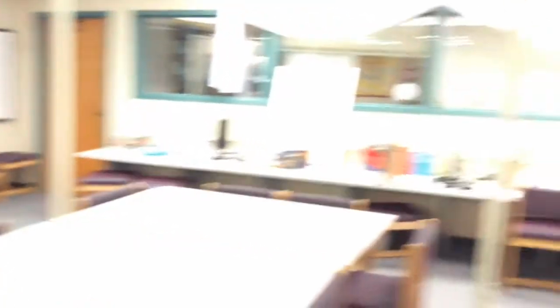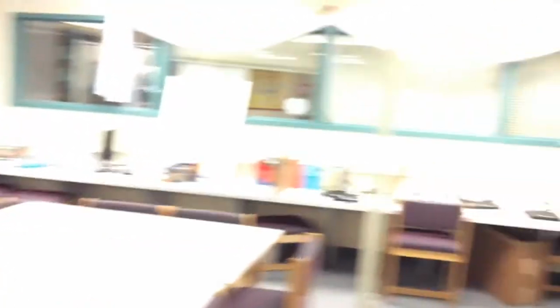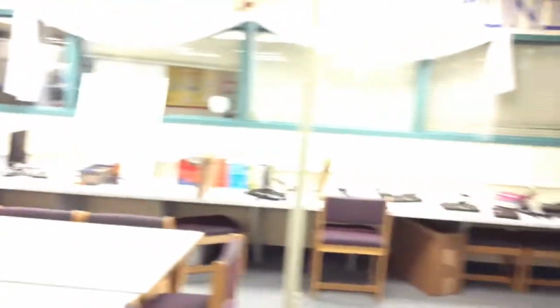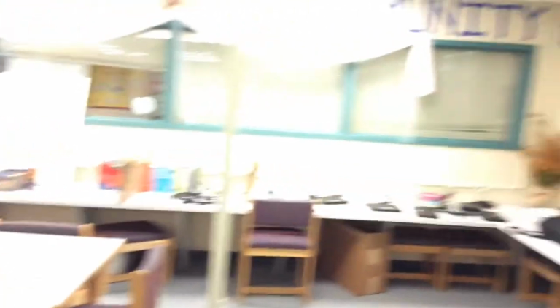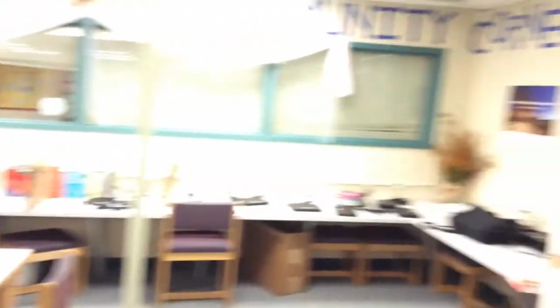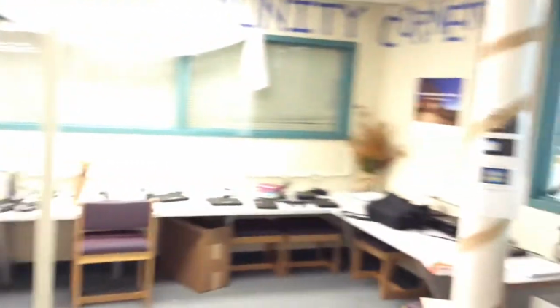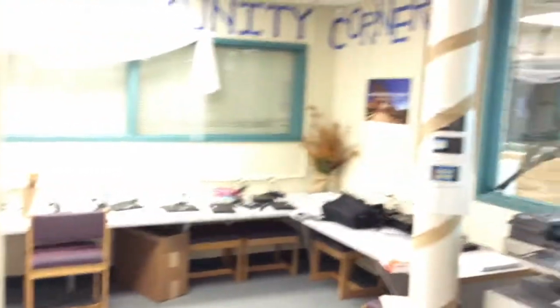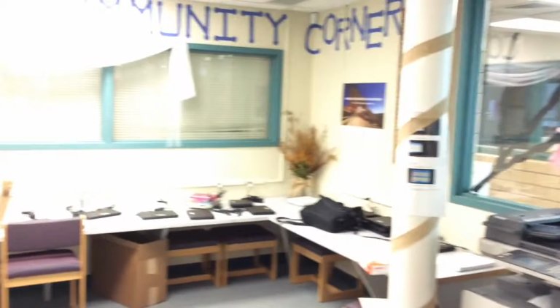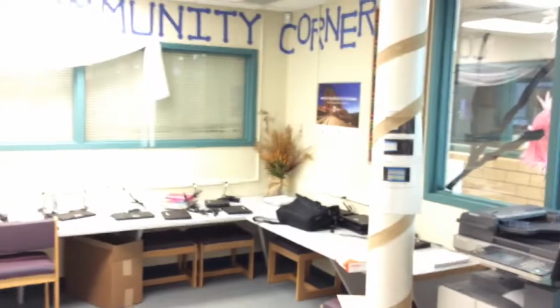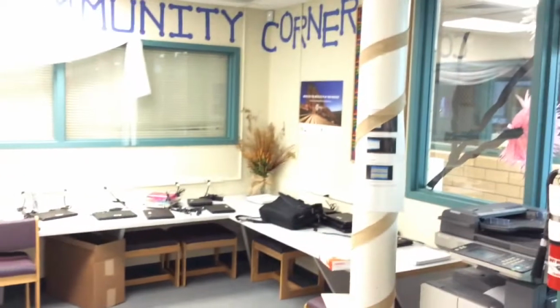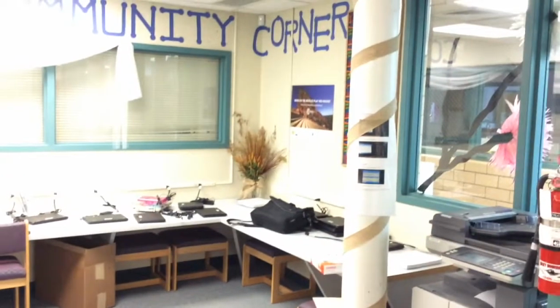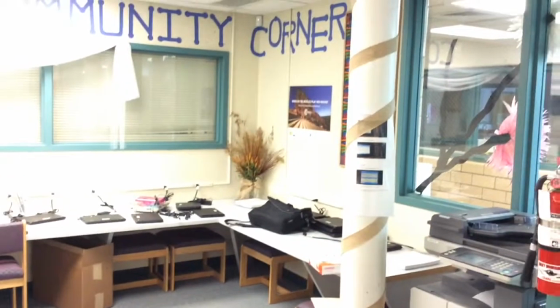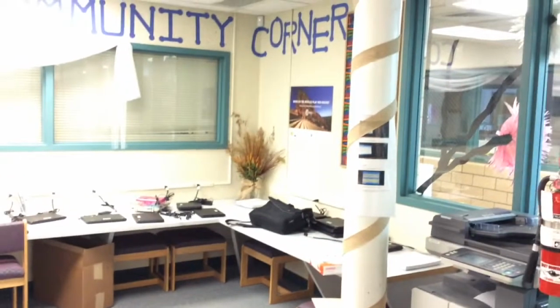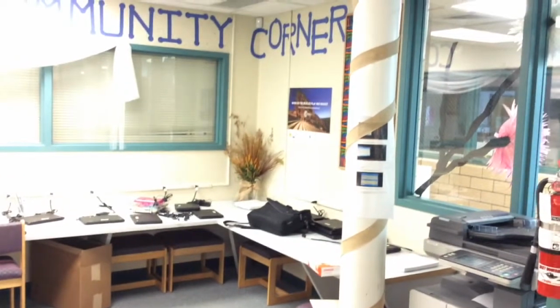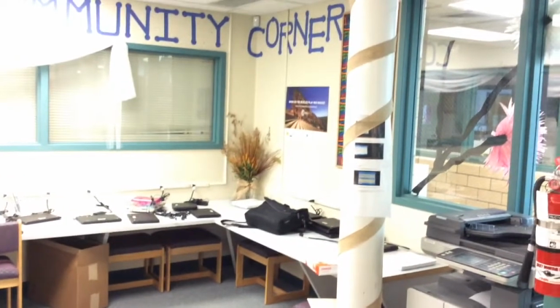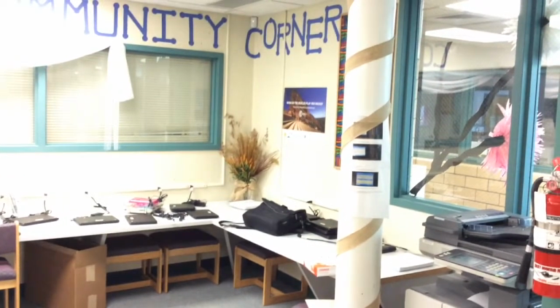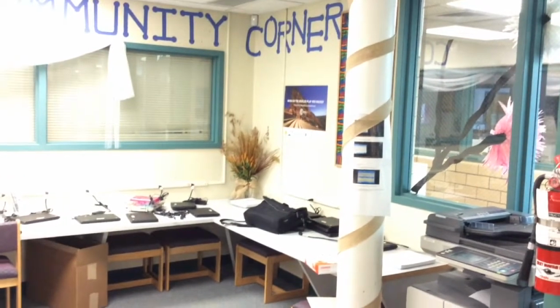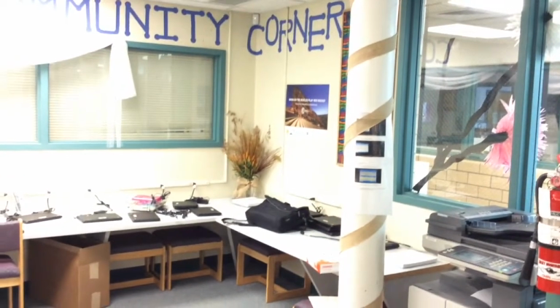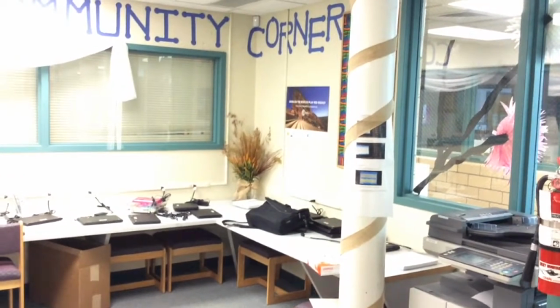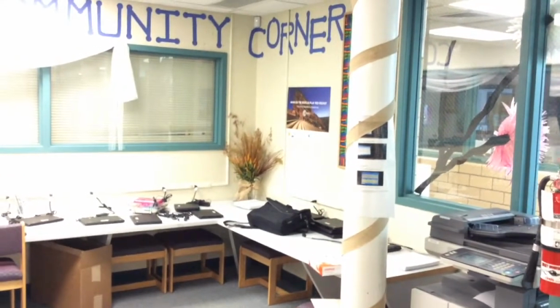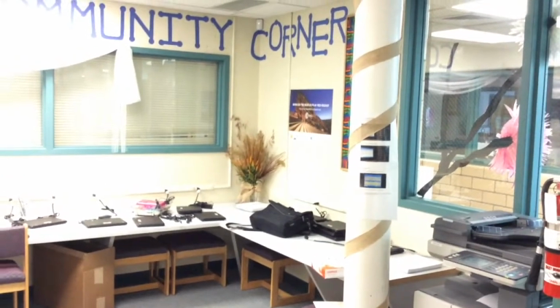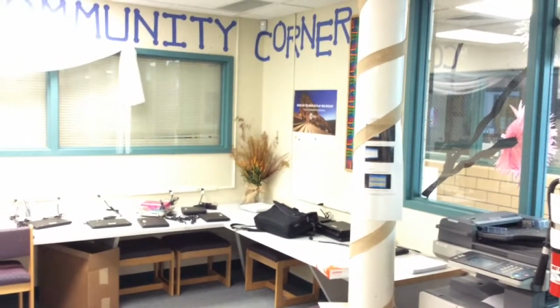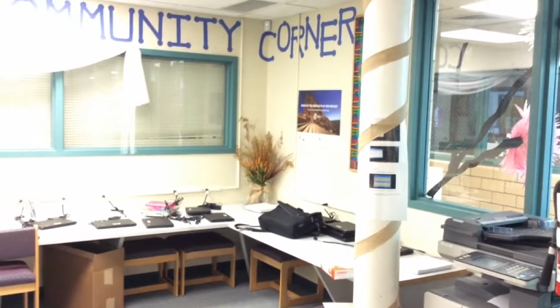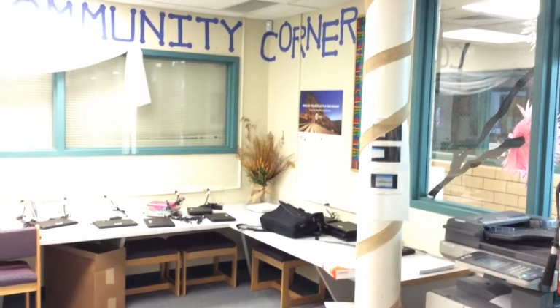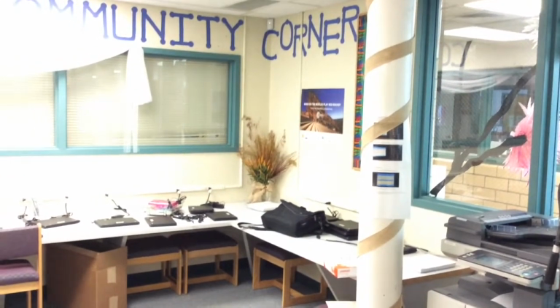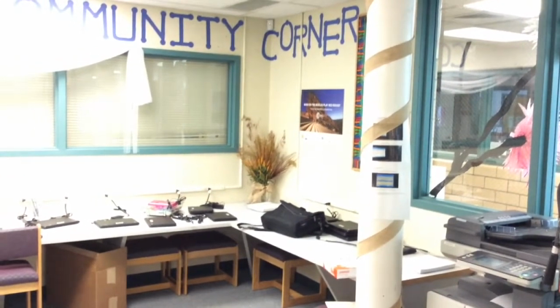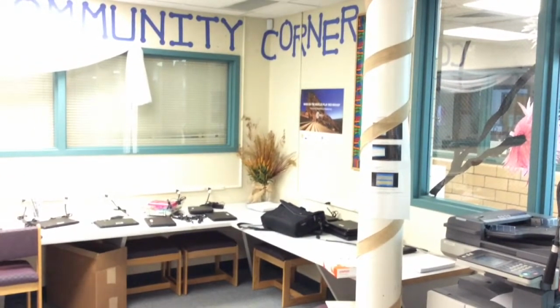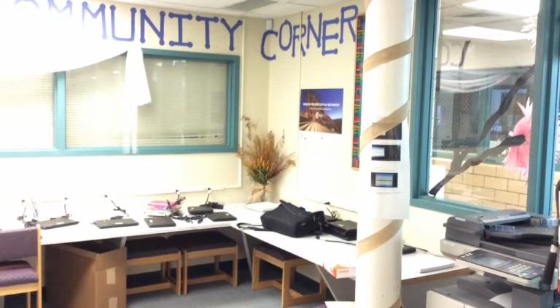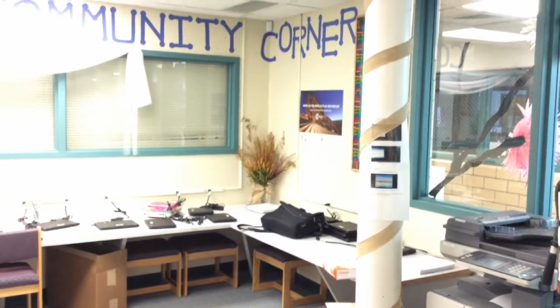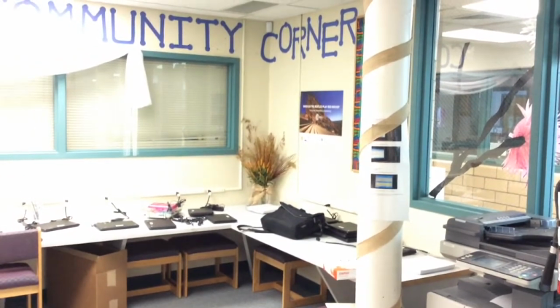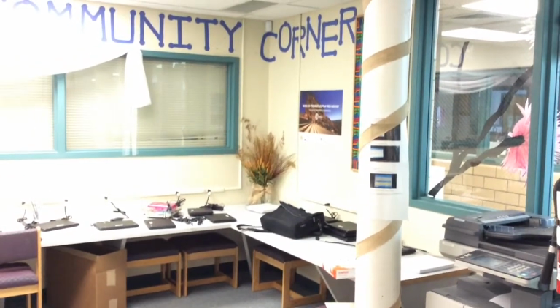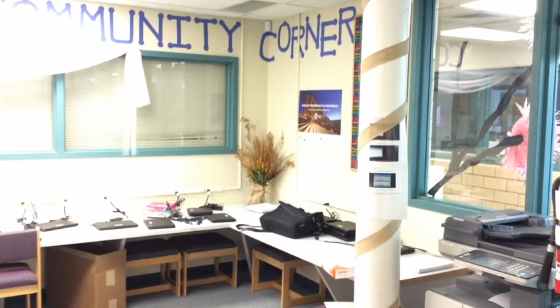This area was a community corner and we have four Chromebooks for parents and community members.